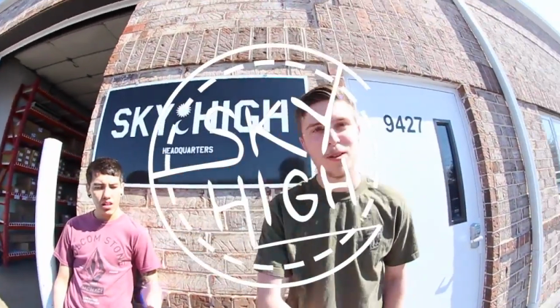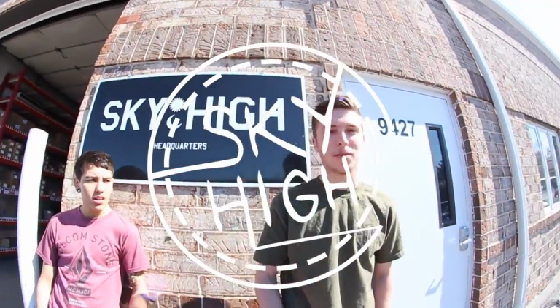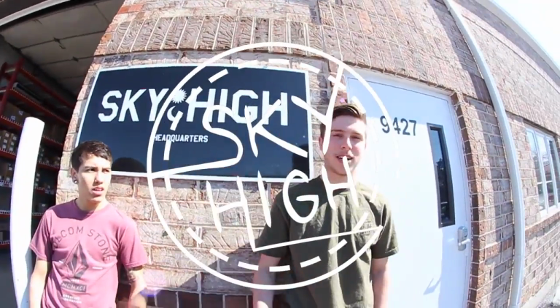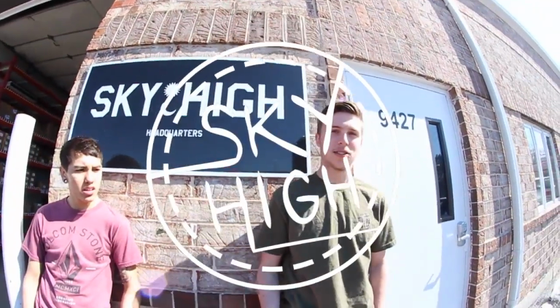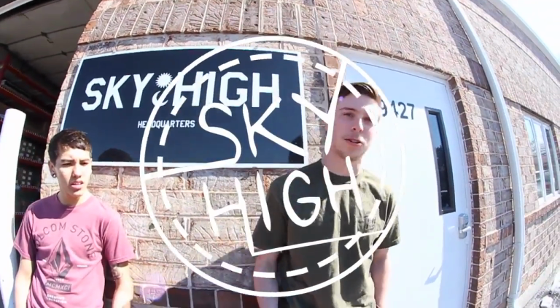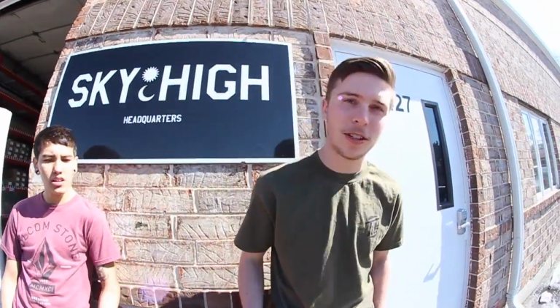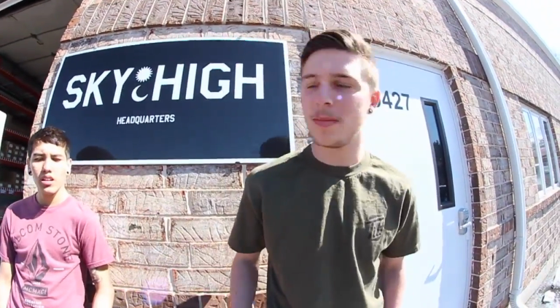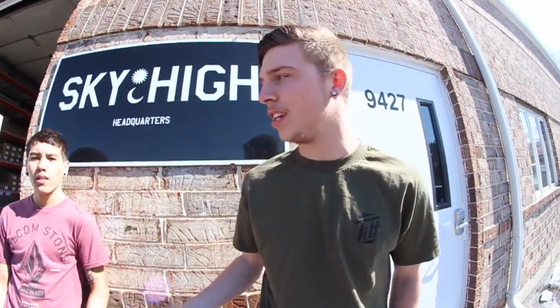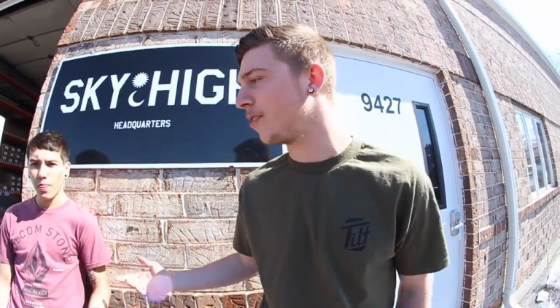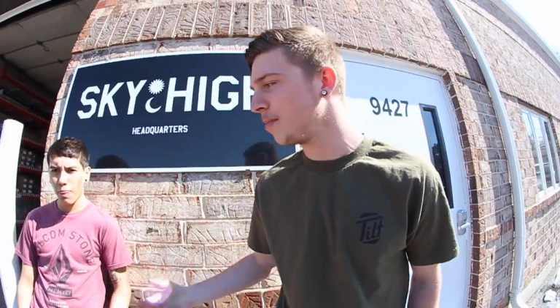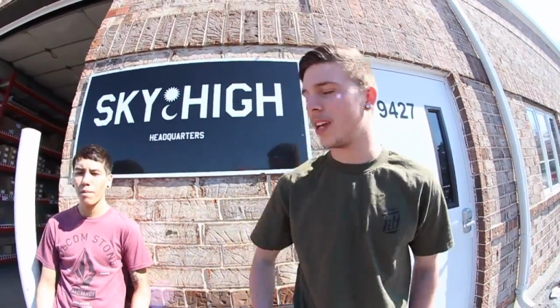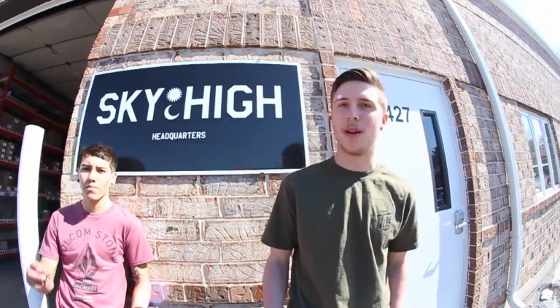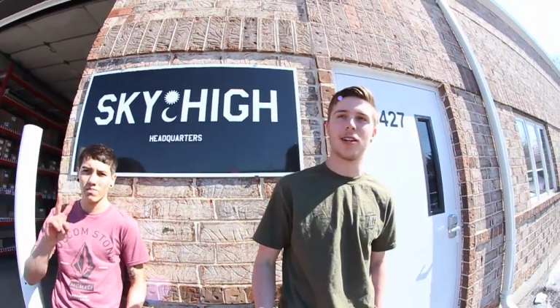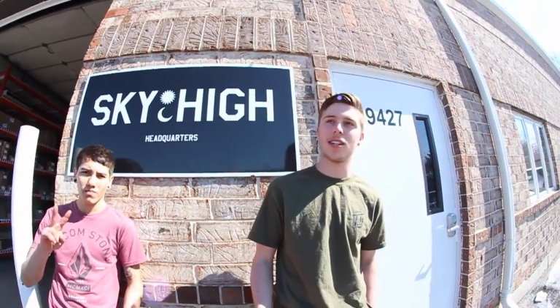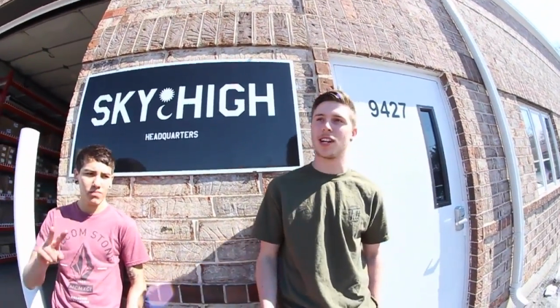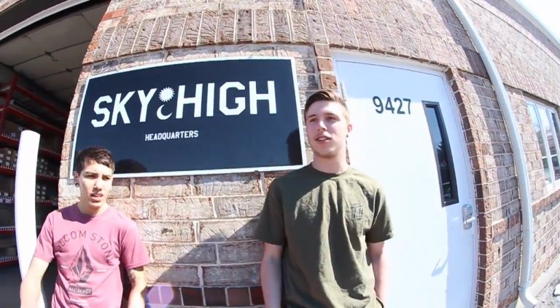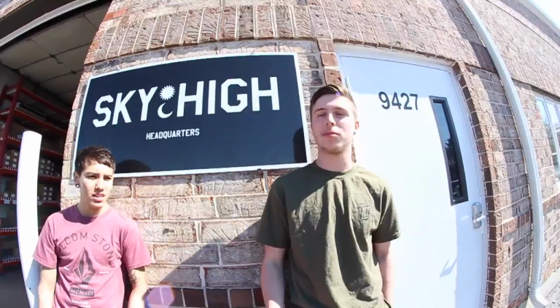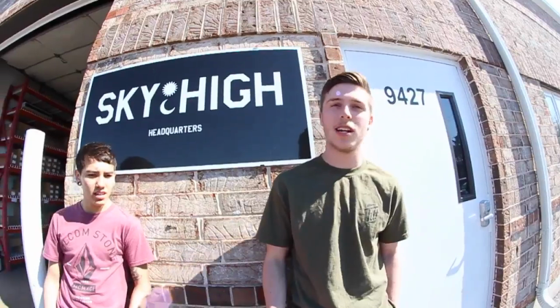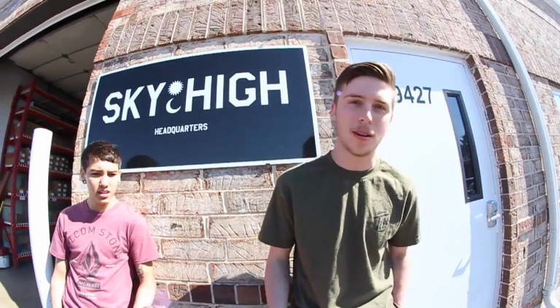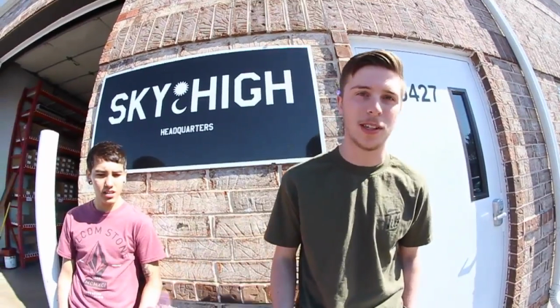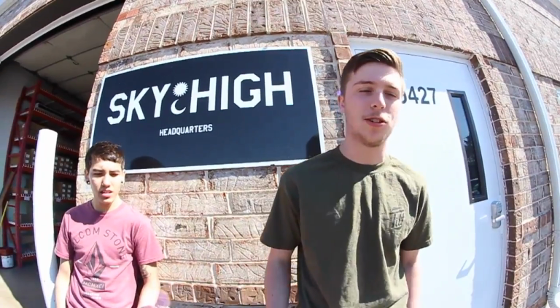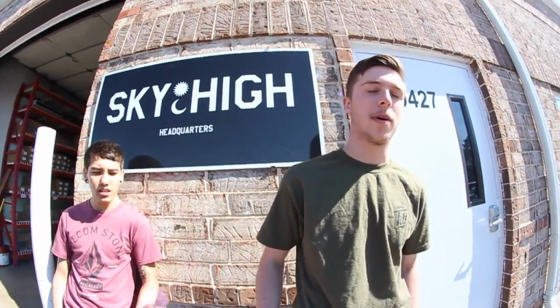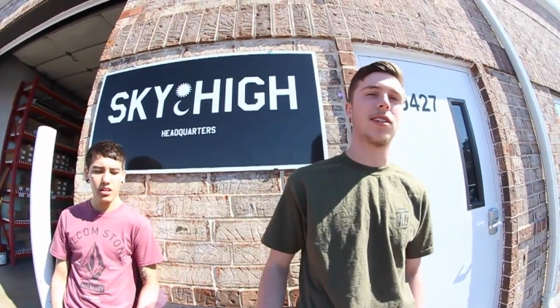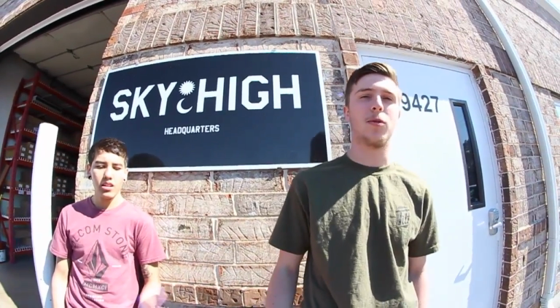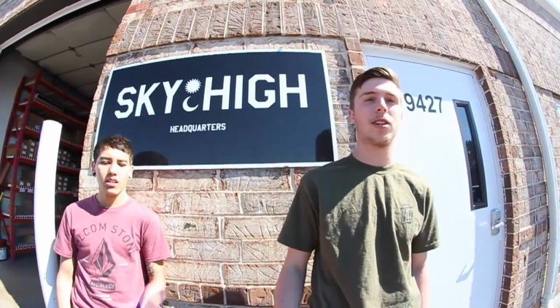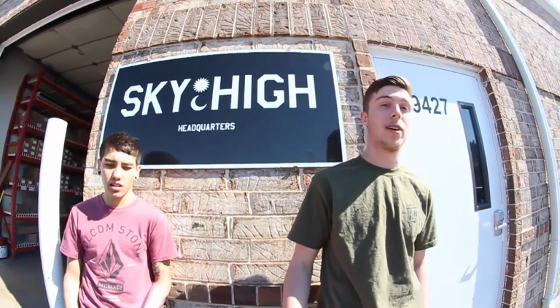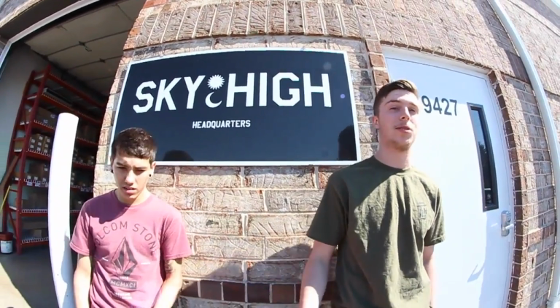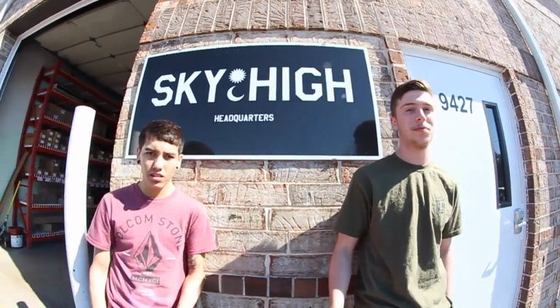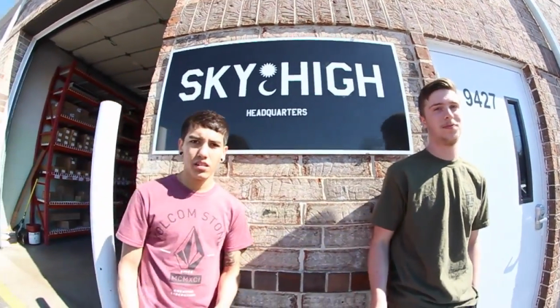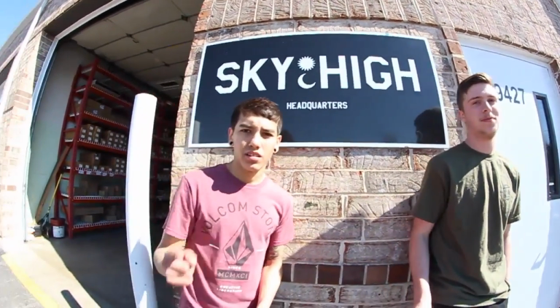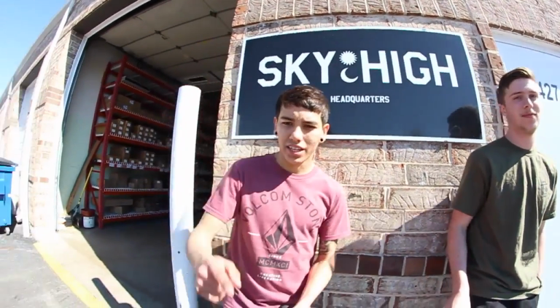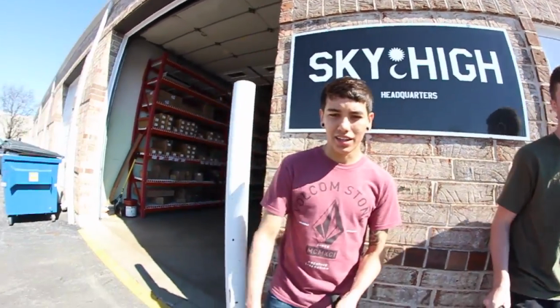What's up guys? This is Christian and Devin and we're outside the Sky High shop today and we're going to teach you how to backside board slide rails. Let's get it.